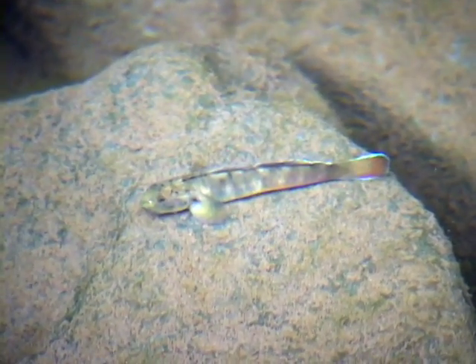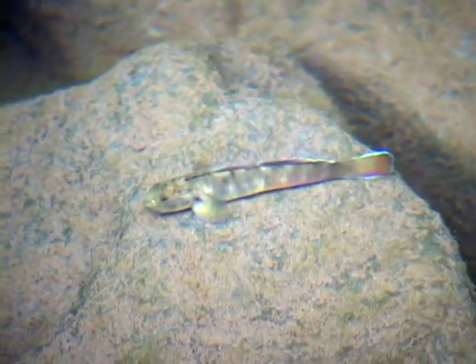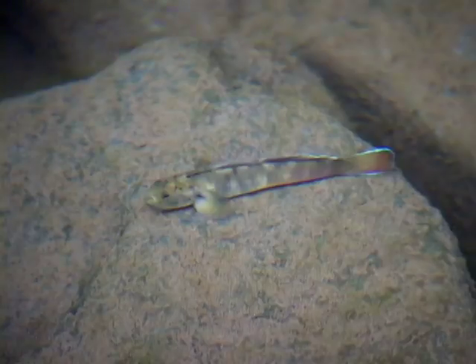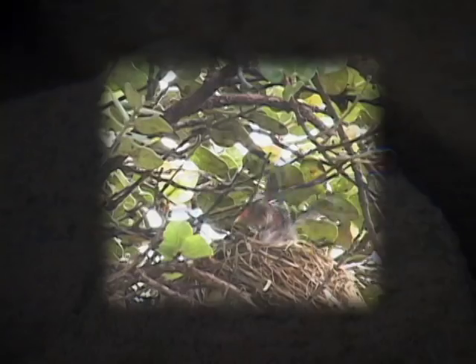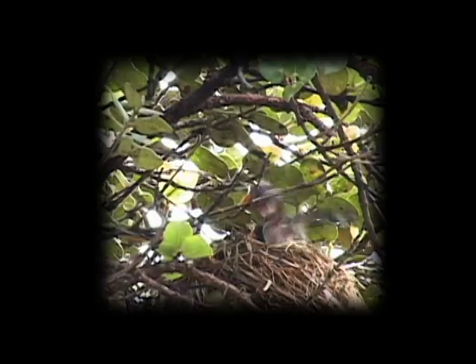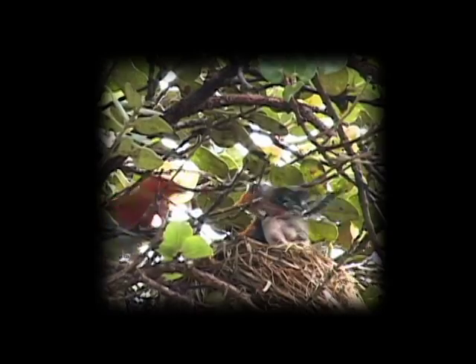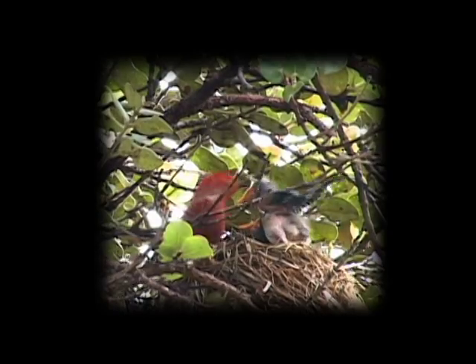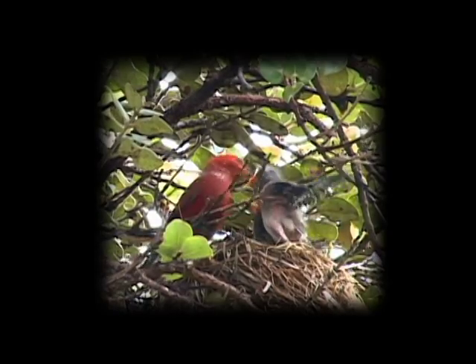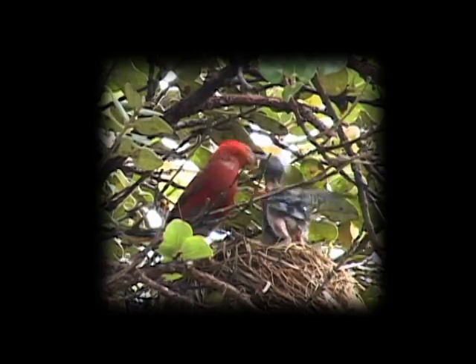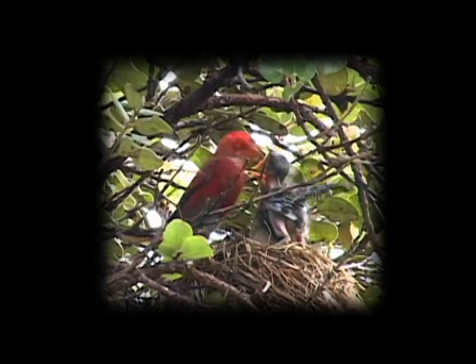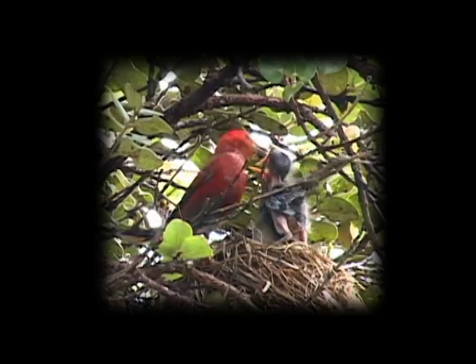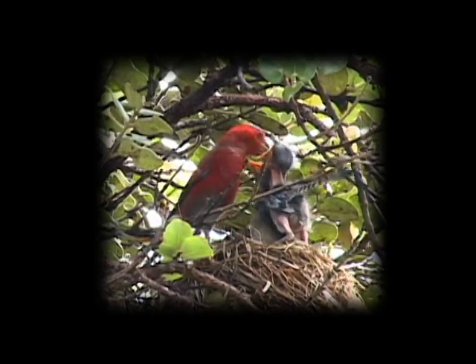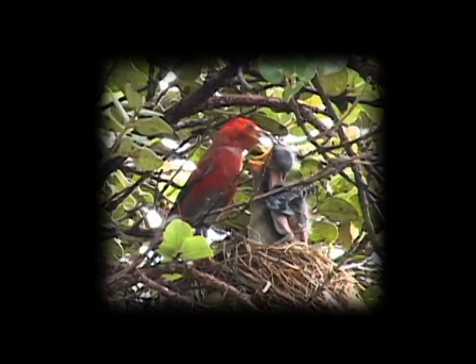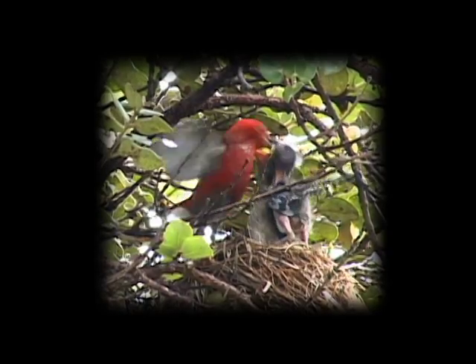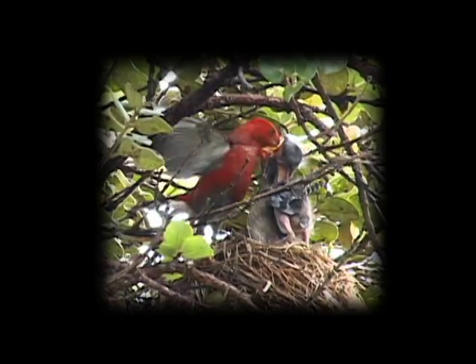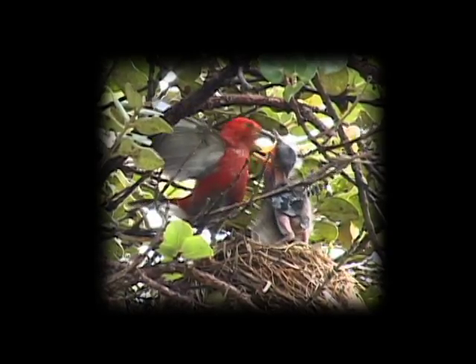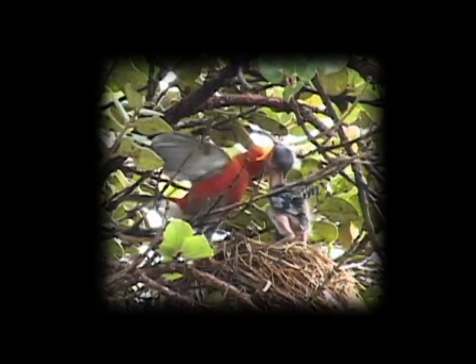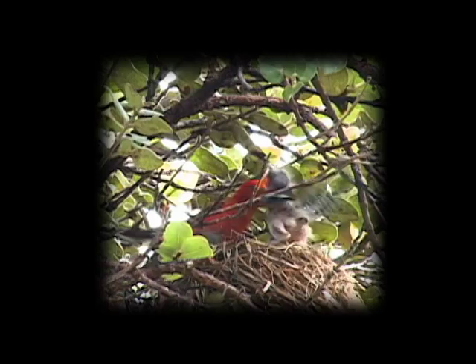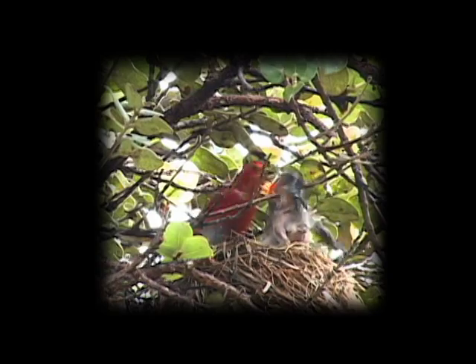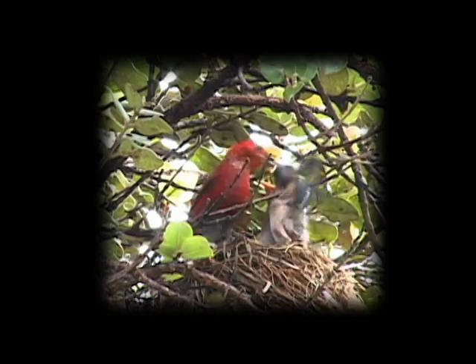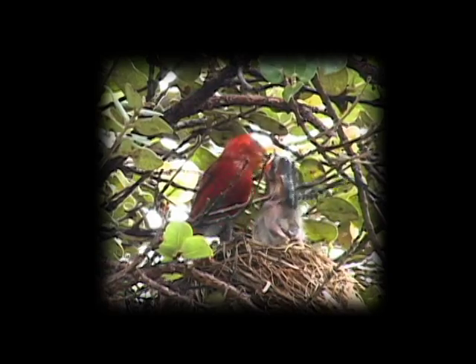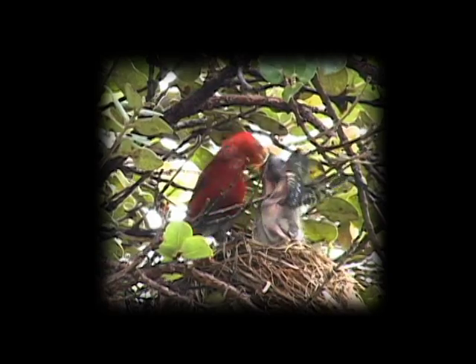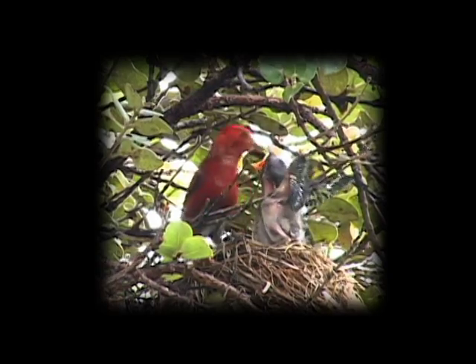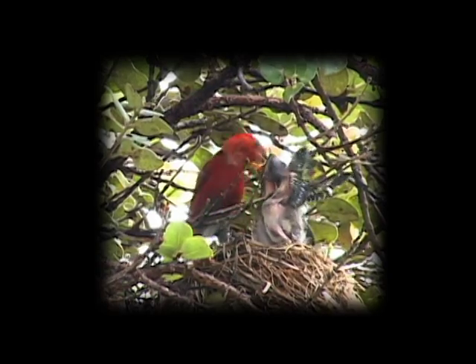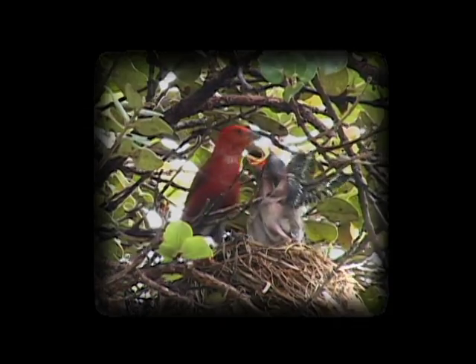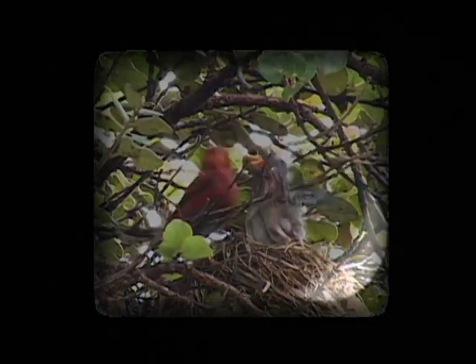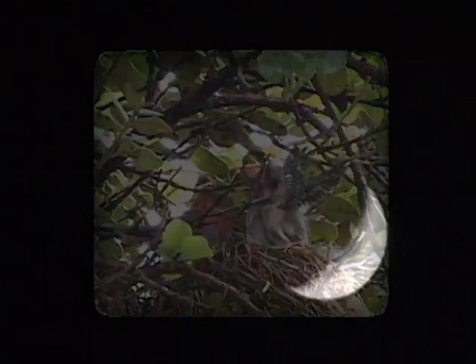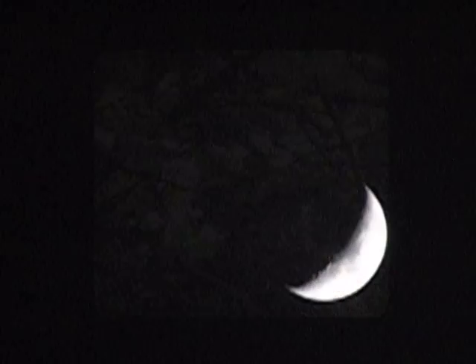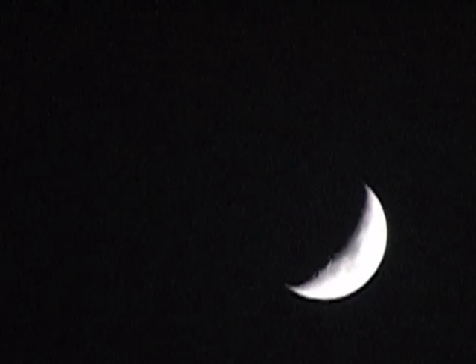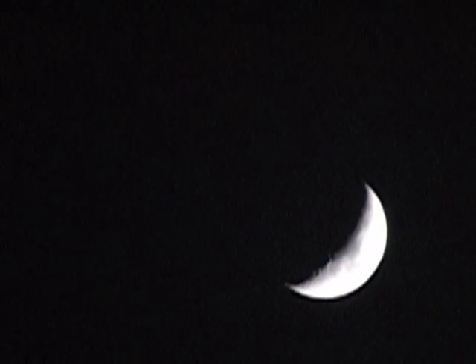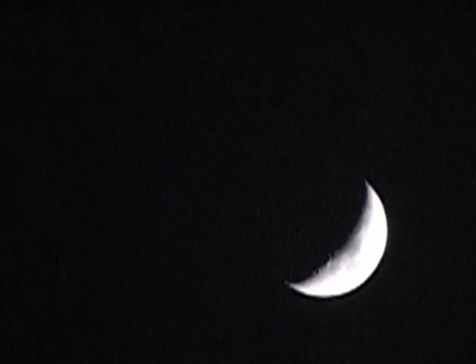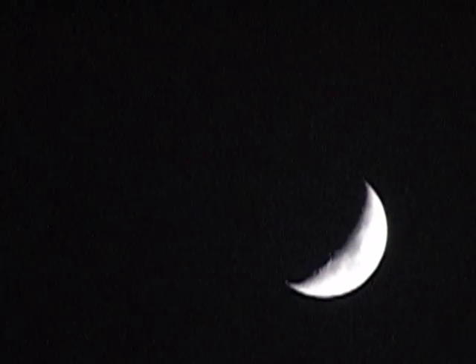Haleakalā National Park protects some of the greatest natural treasures of the Hawaiian Islands.